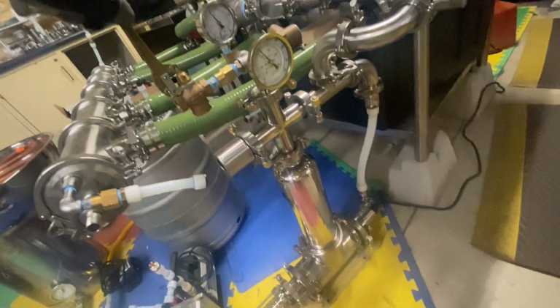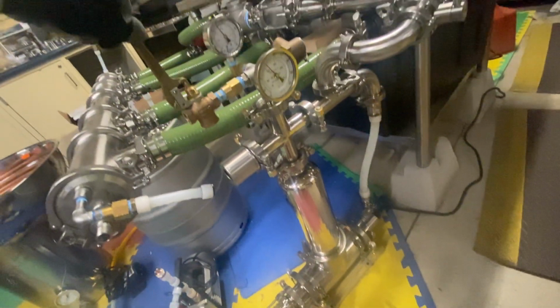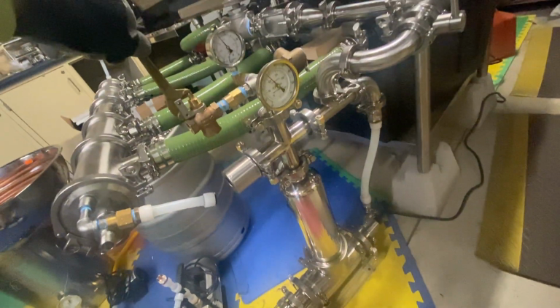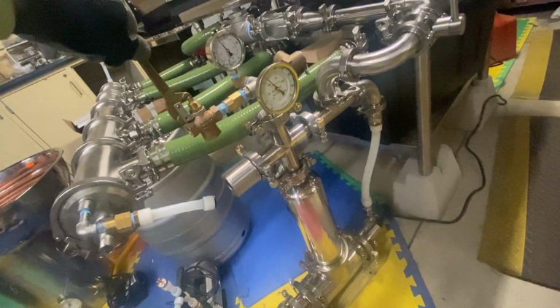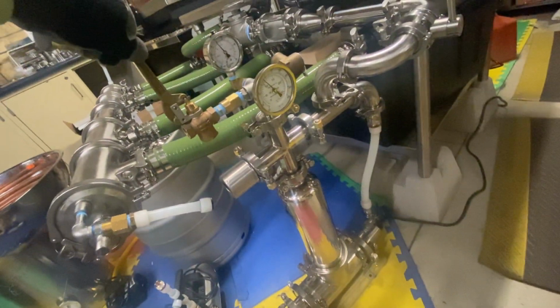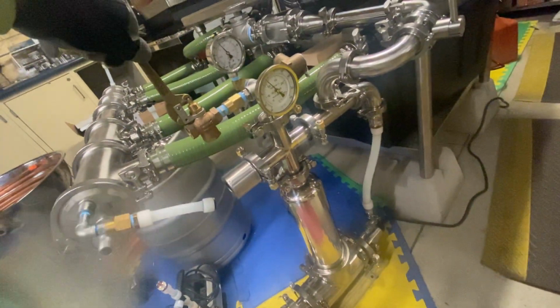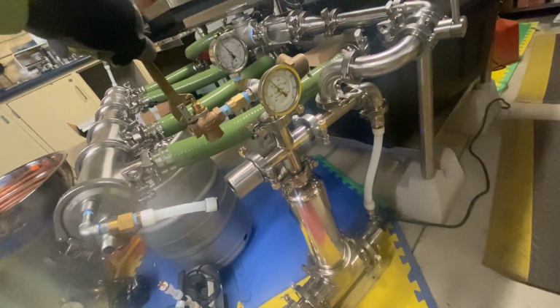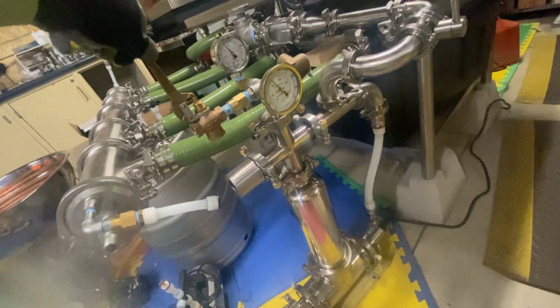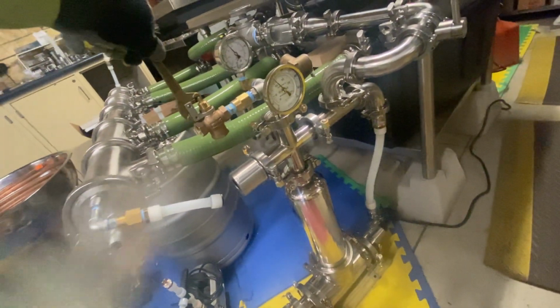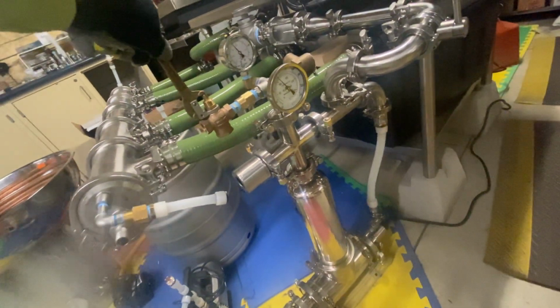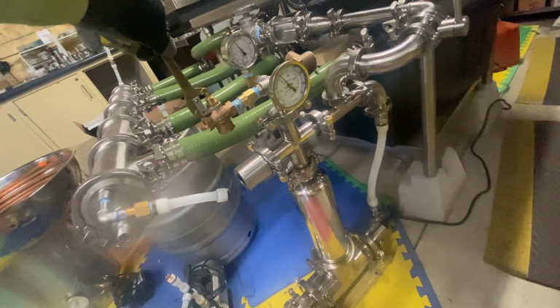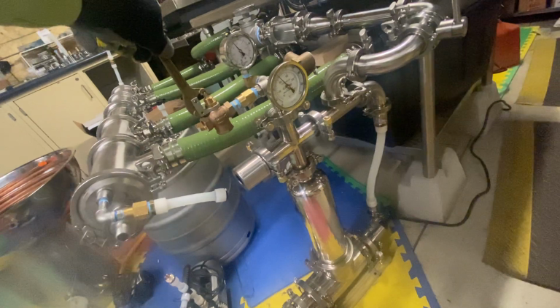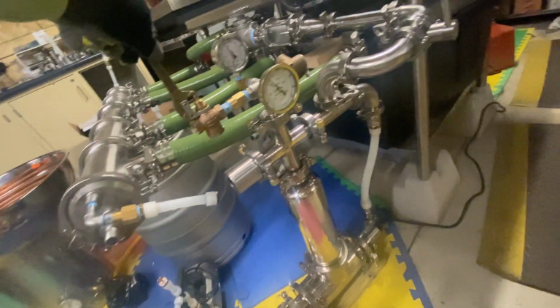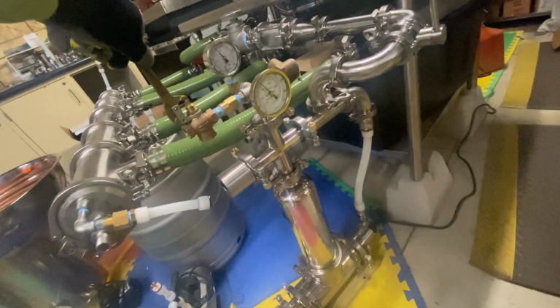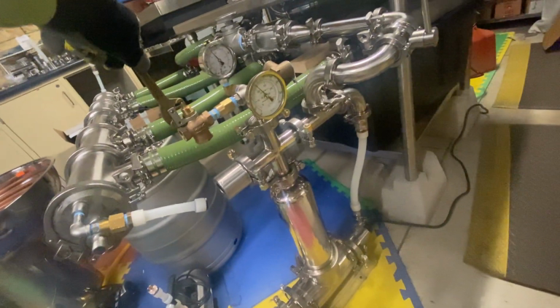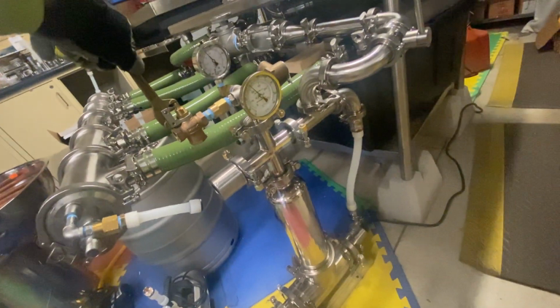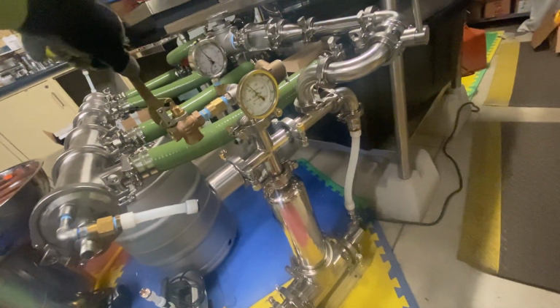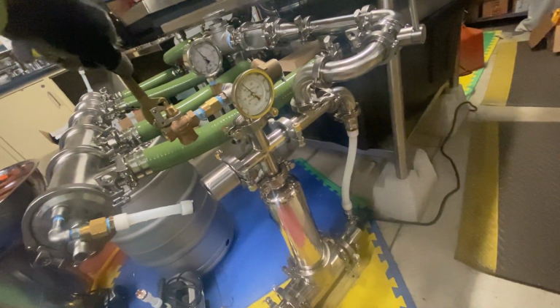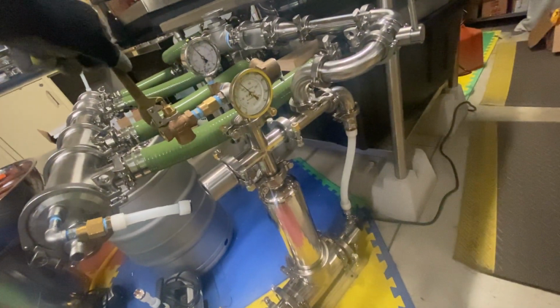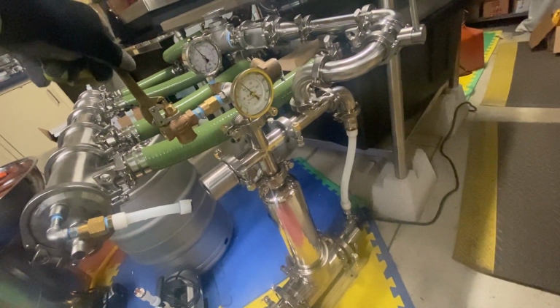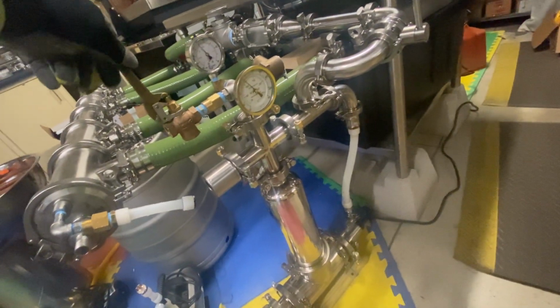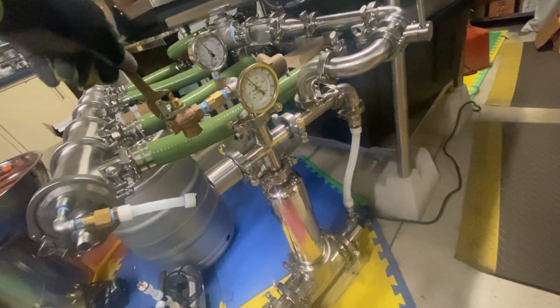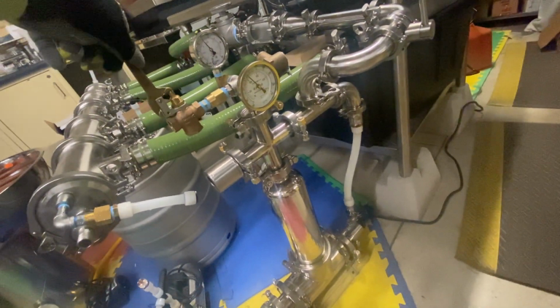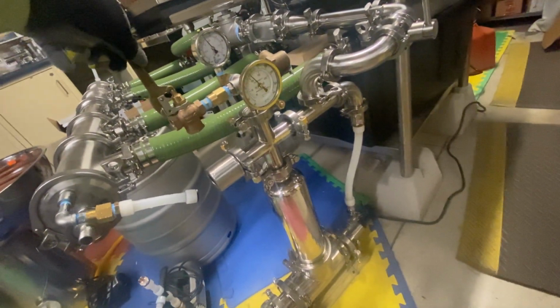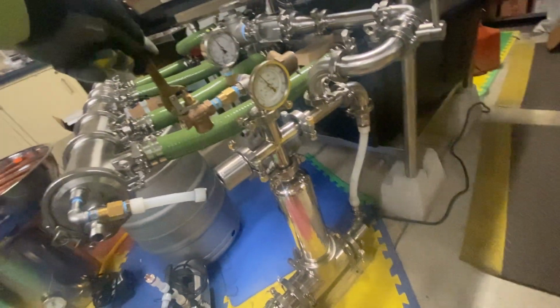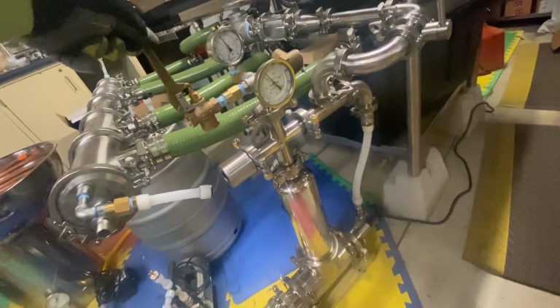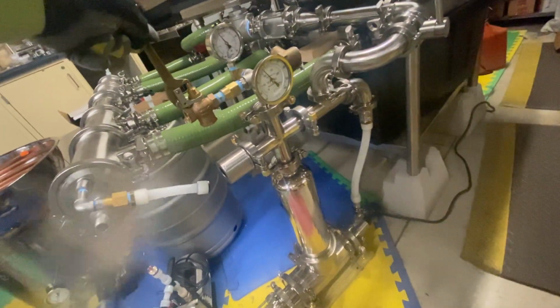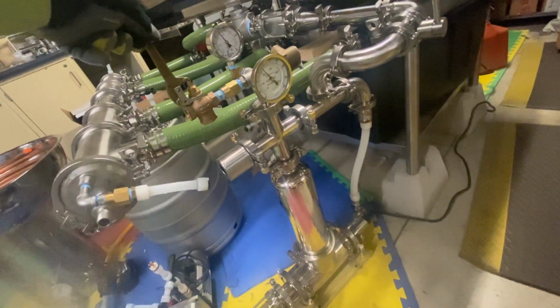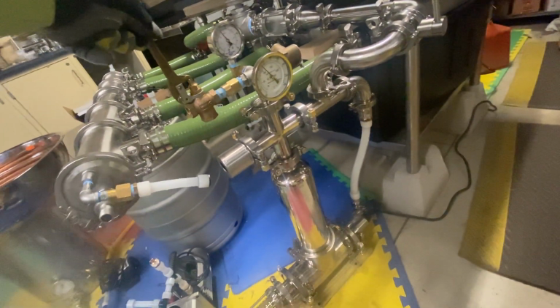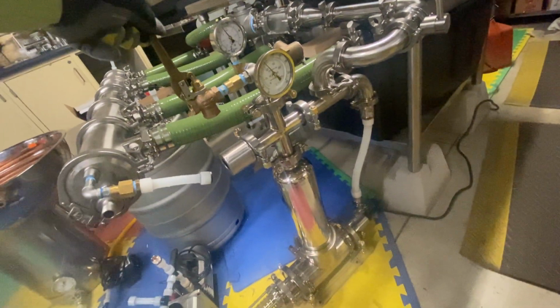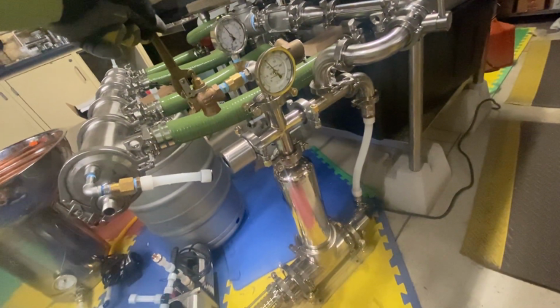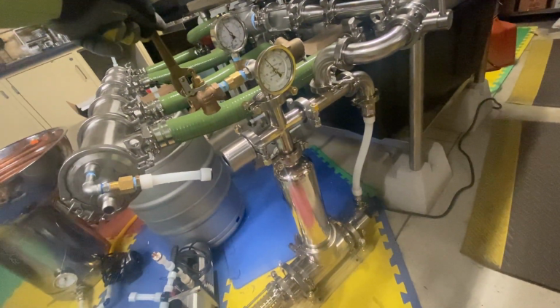Getting about 5 psi on this at least easily, and there's no insulation on this. I'm sure if I put a little bit of insulation on it, this thing would do a little bit better.